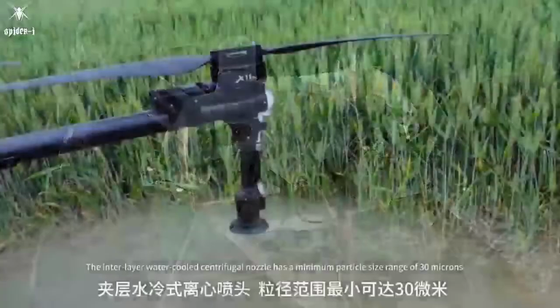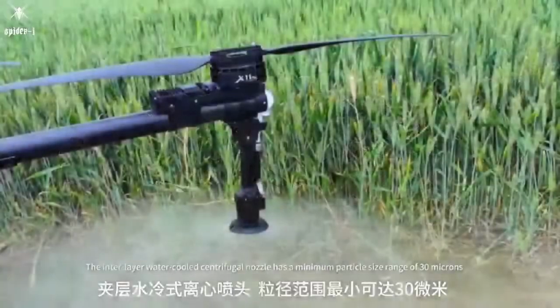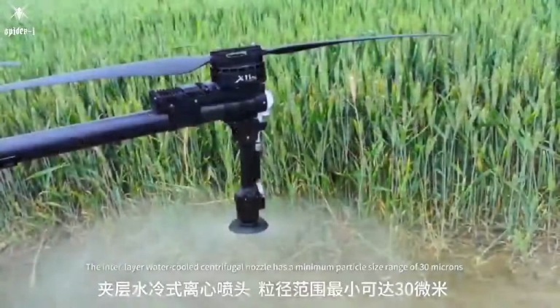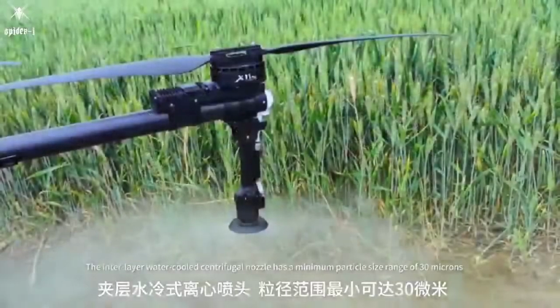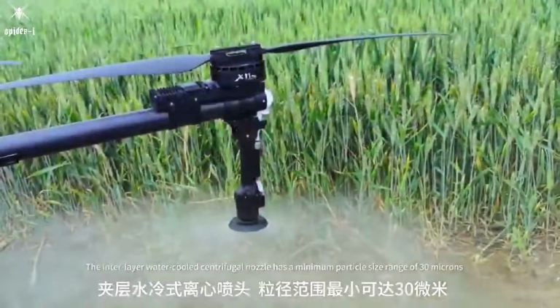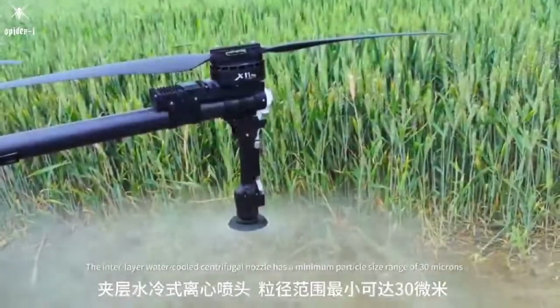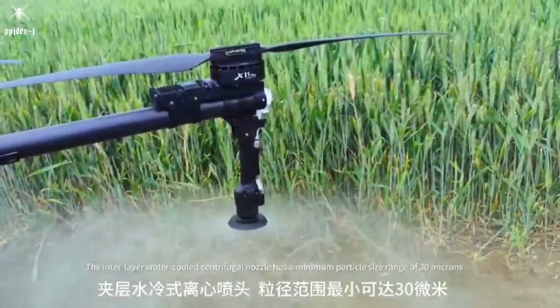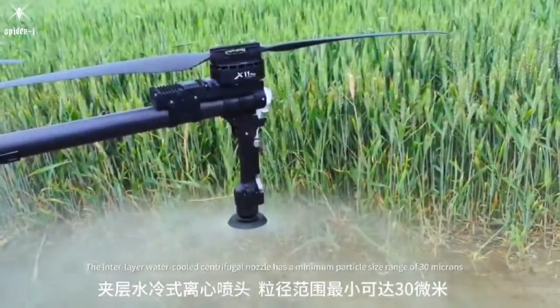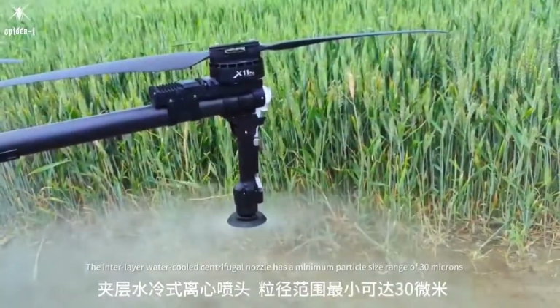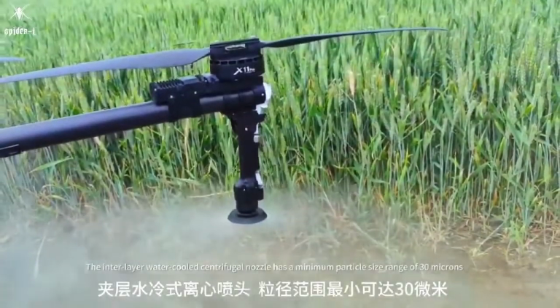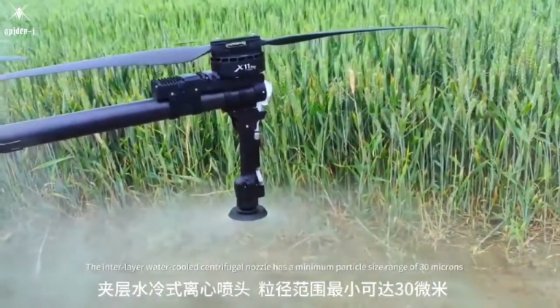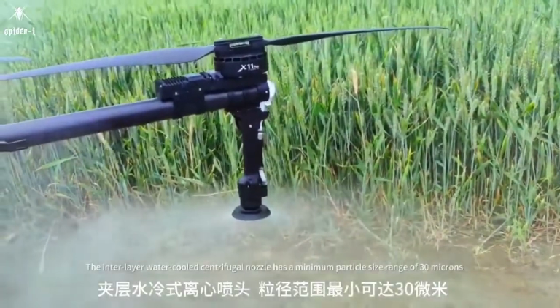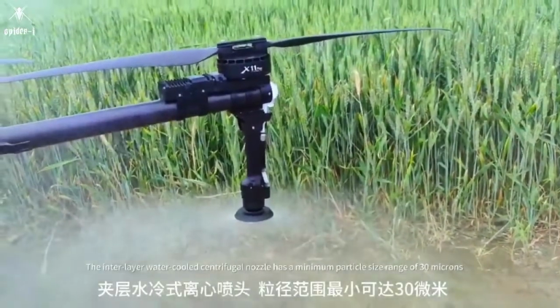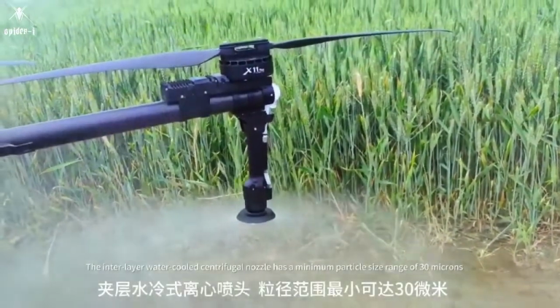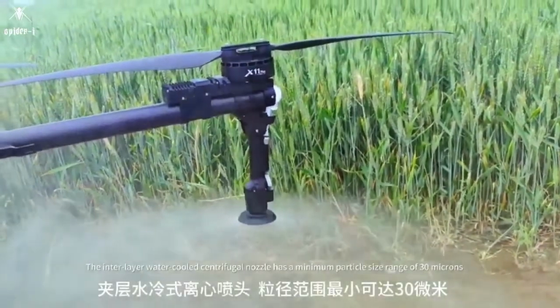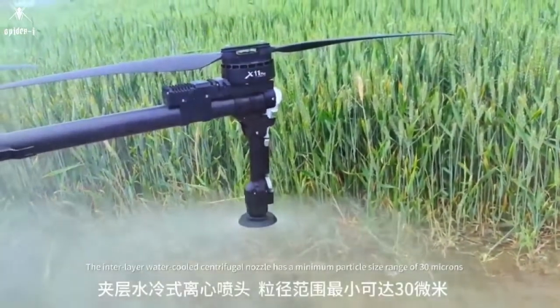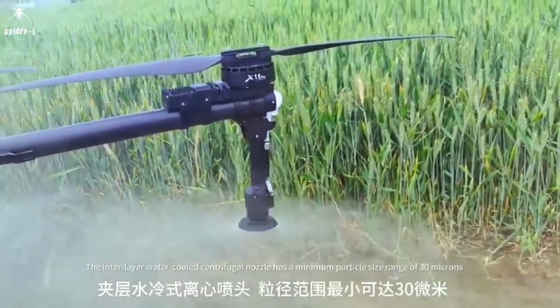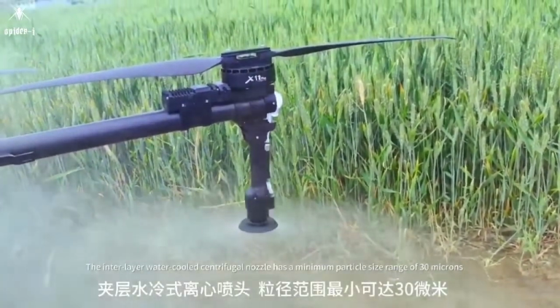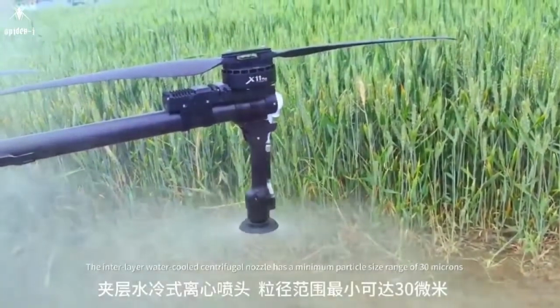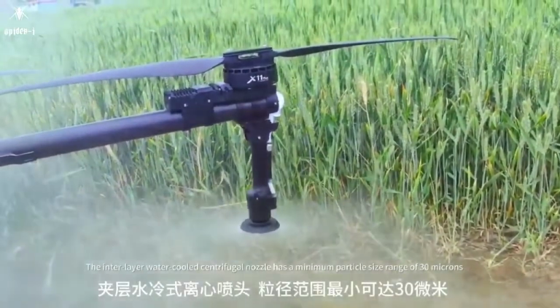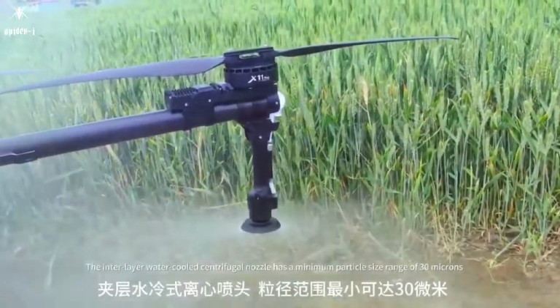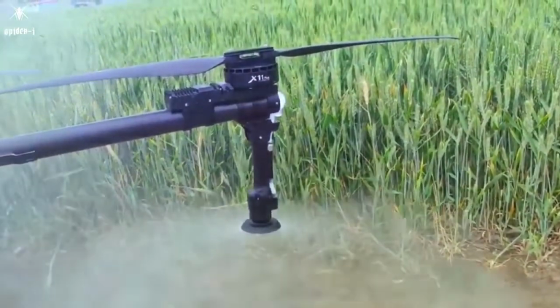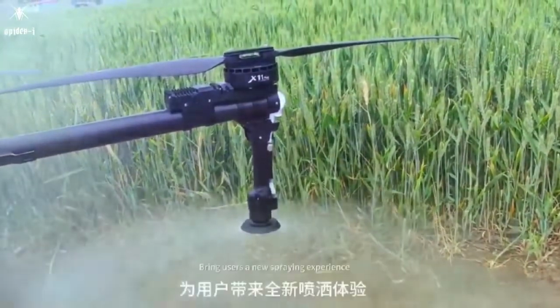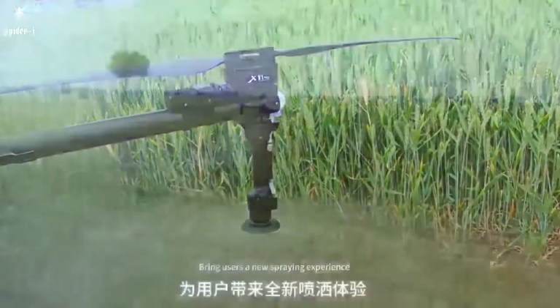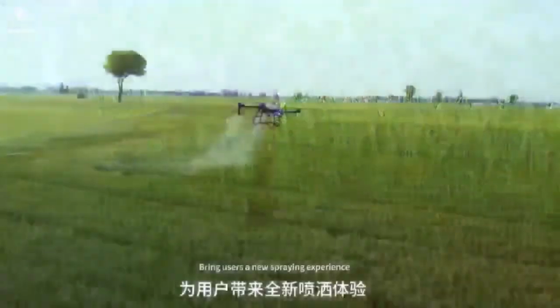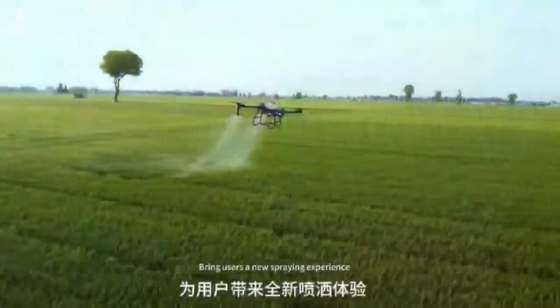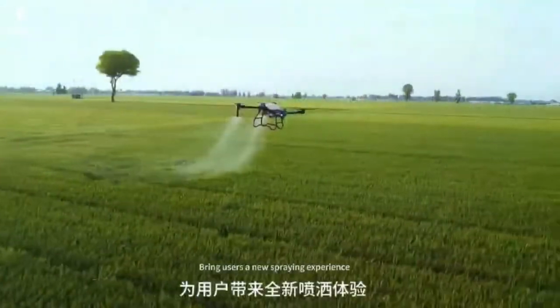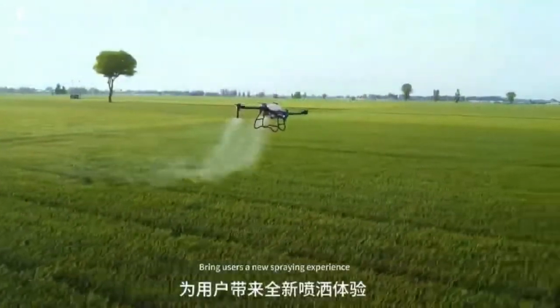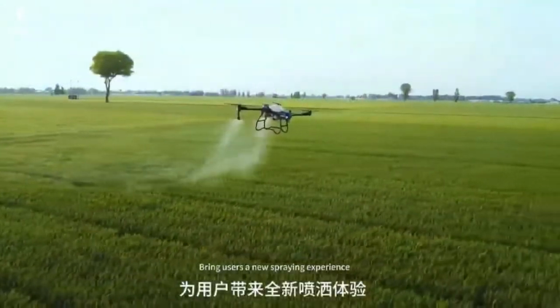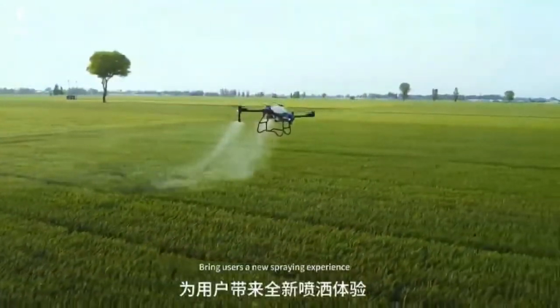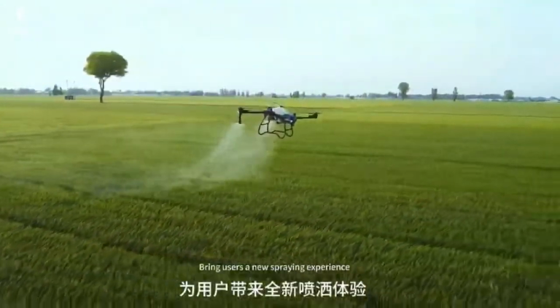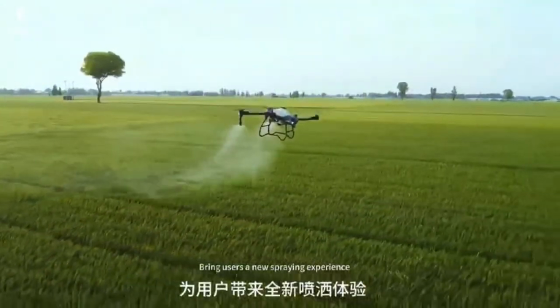The interlayer water-cooled centrifugal nozzle has a minimum particle size of 30 microns, bringing users a new spraying experience.